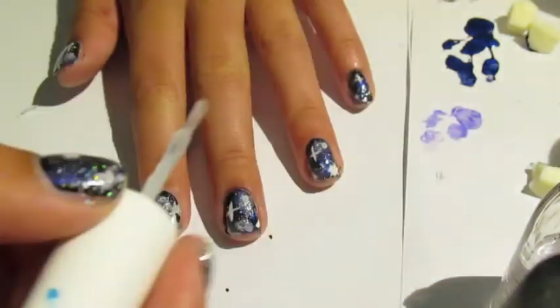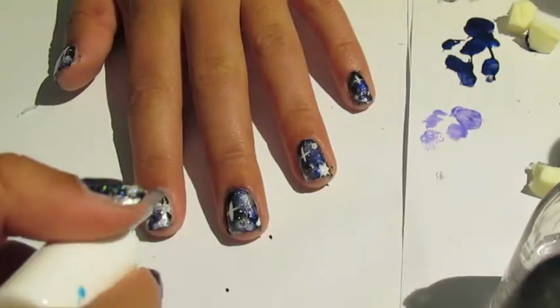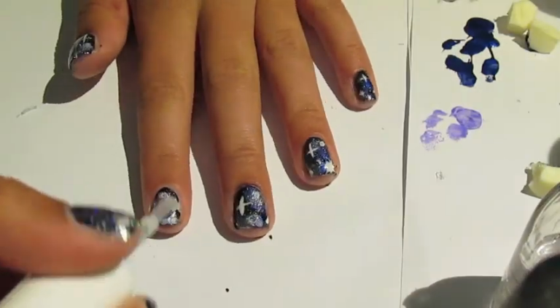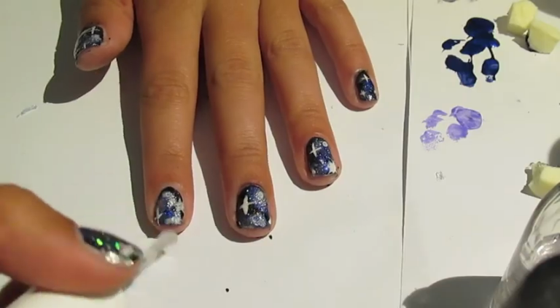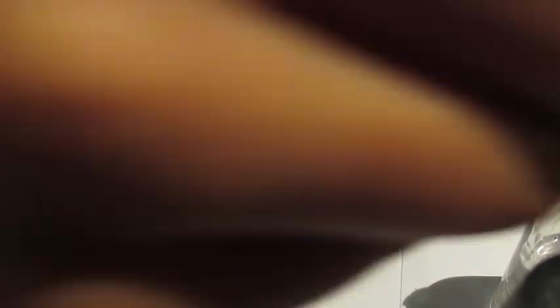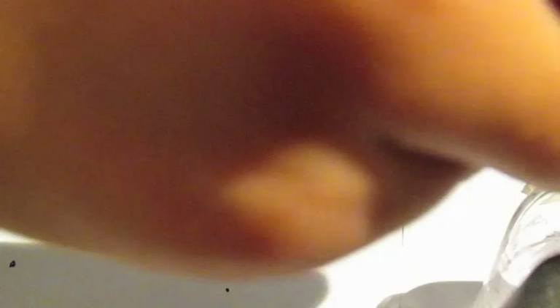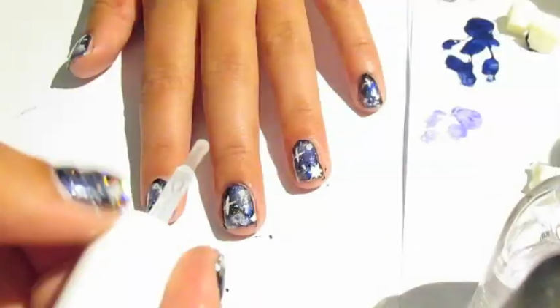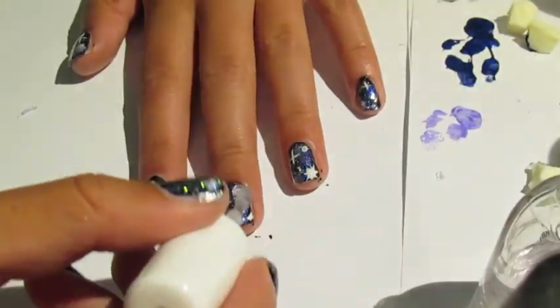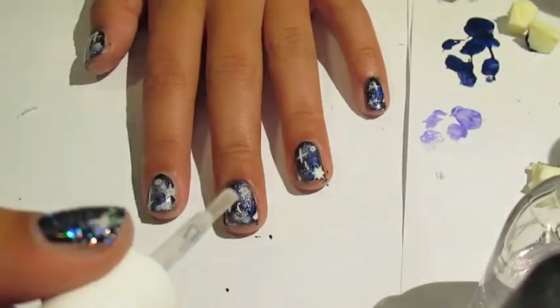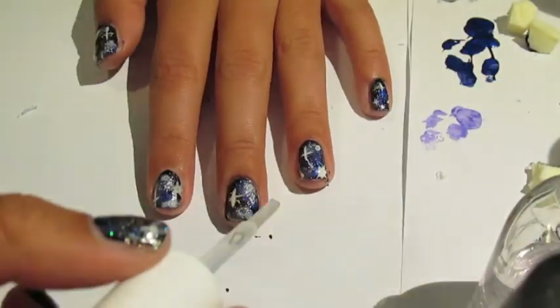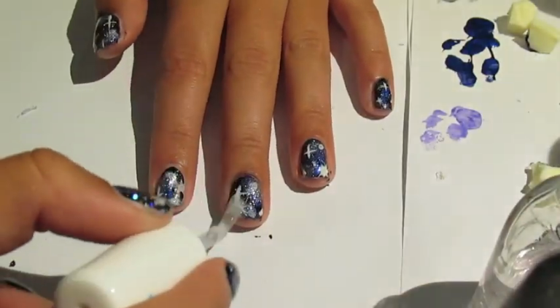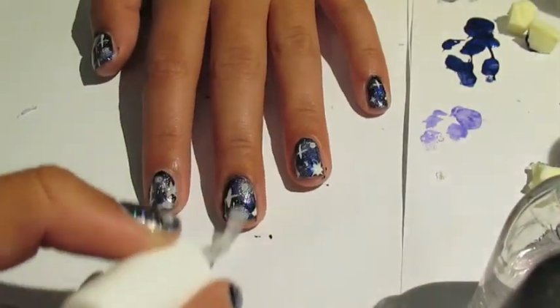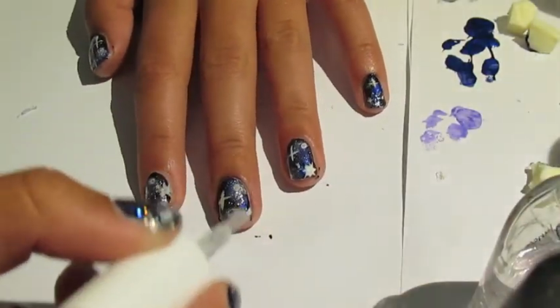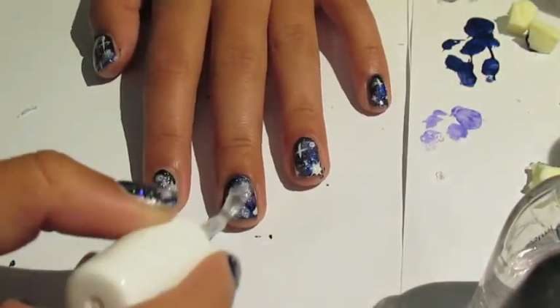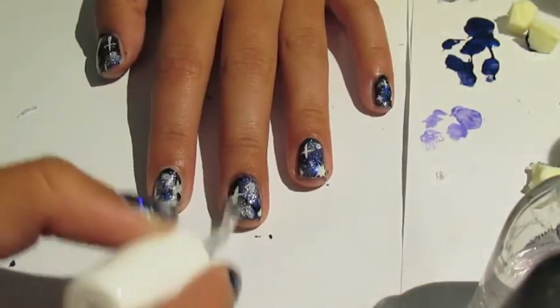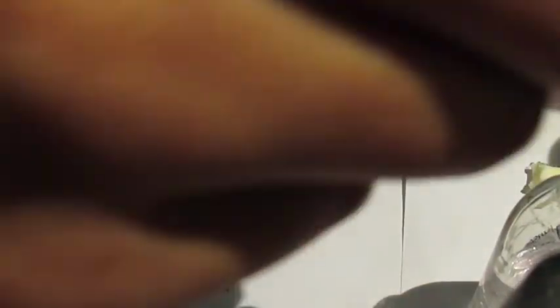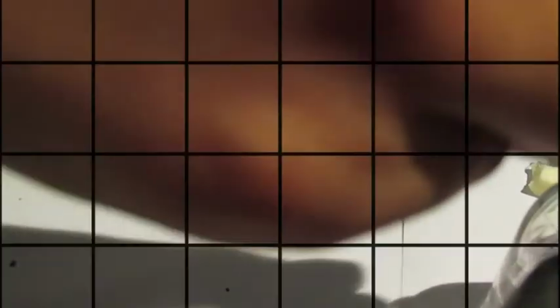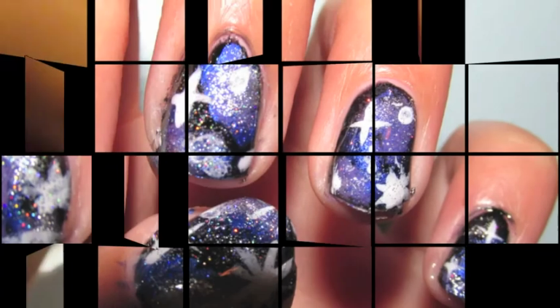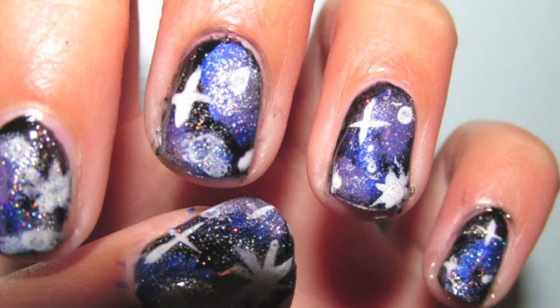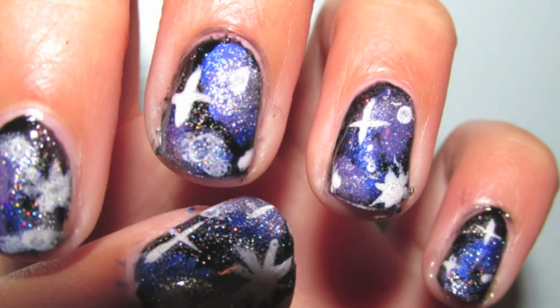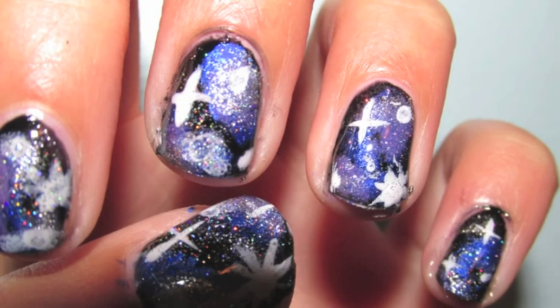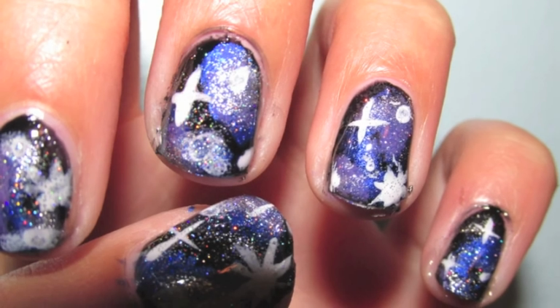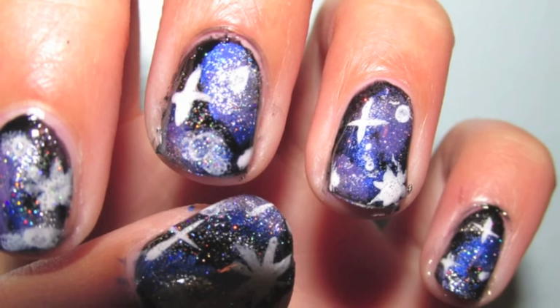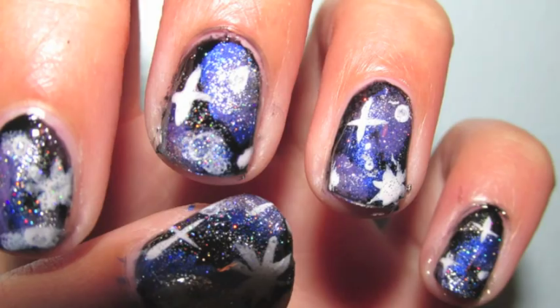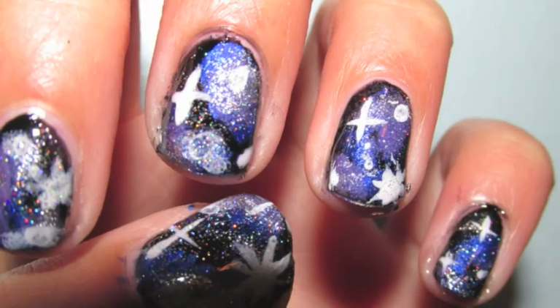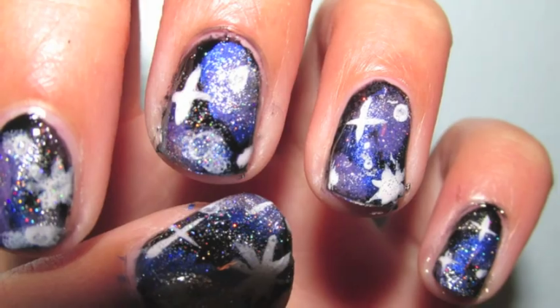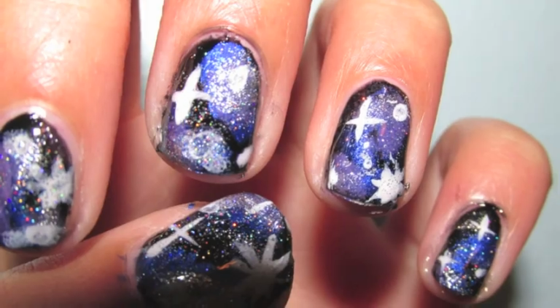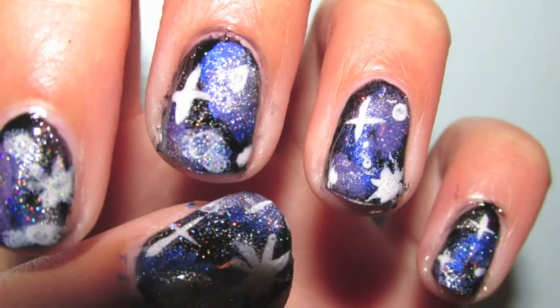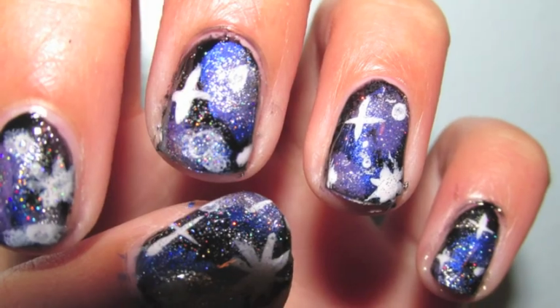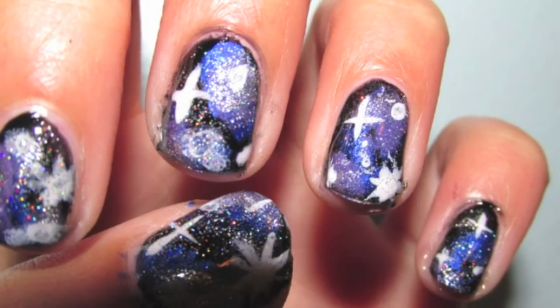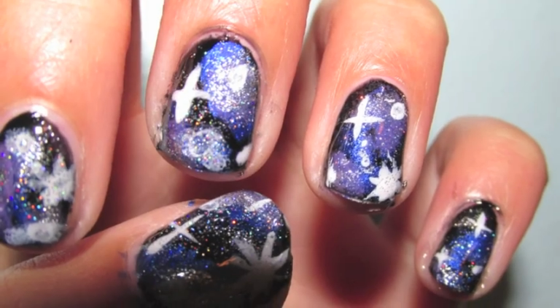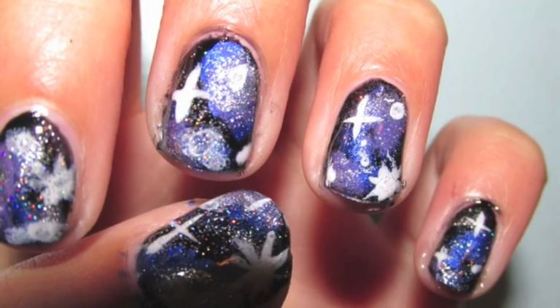And finally add a top coat, but be careful not to smudge your nail art. And now you're done with your super easy galaxy nails.